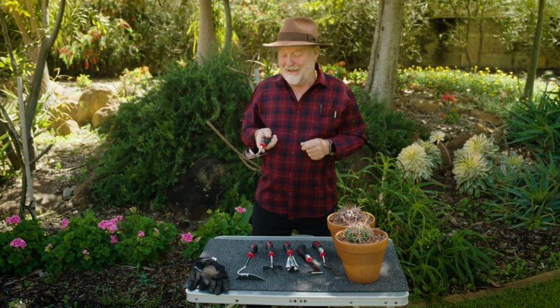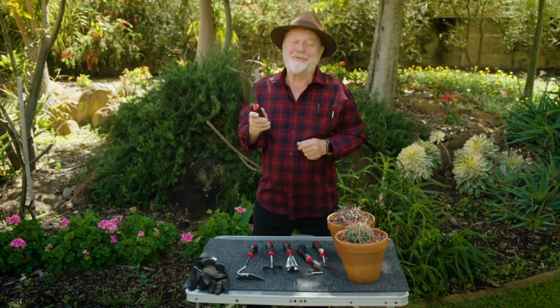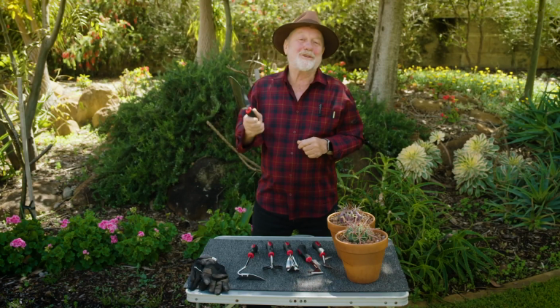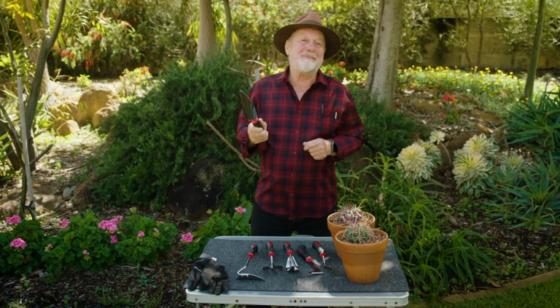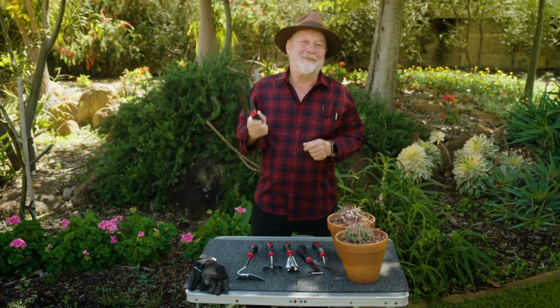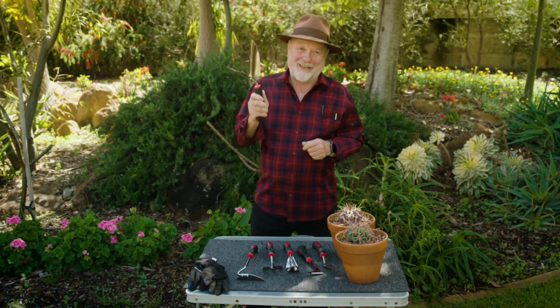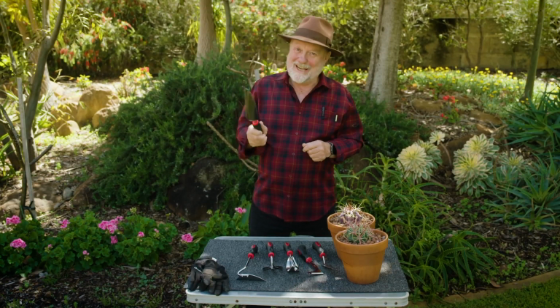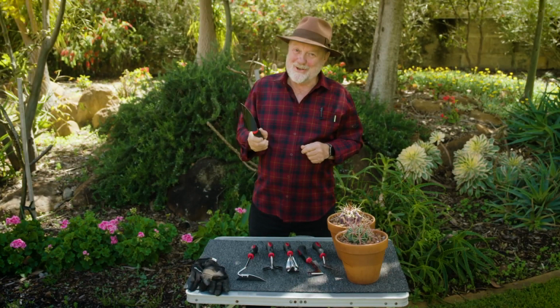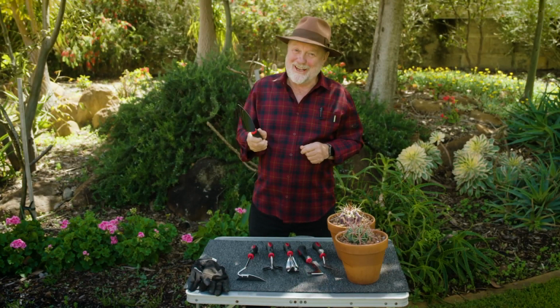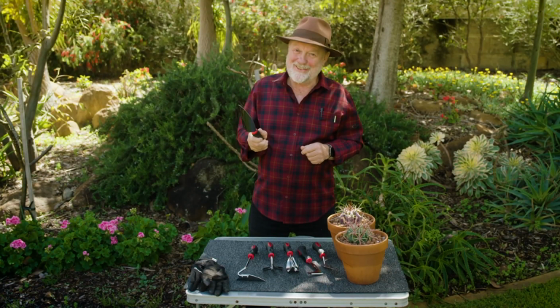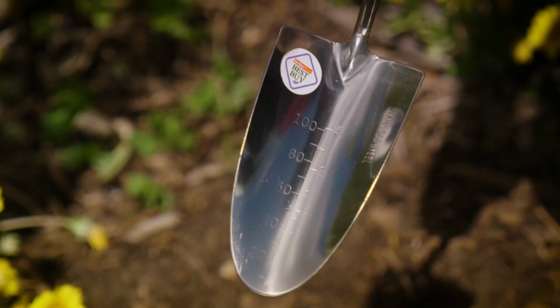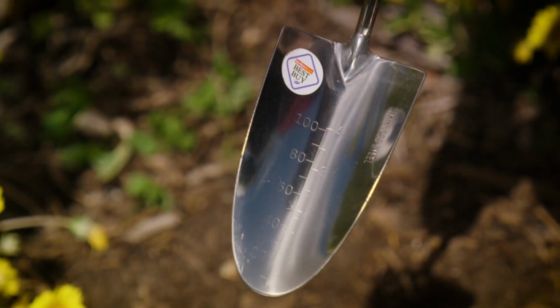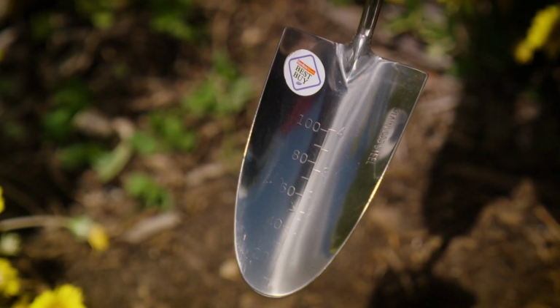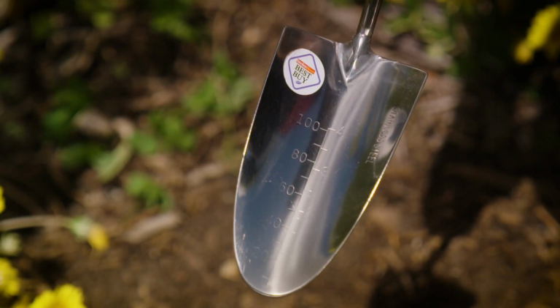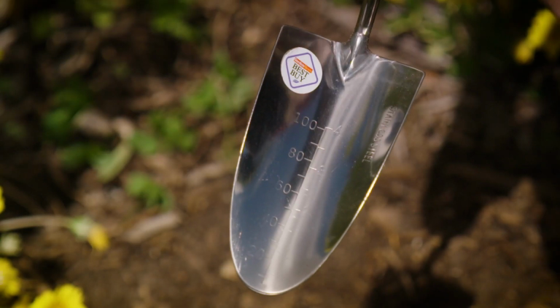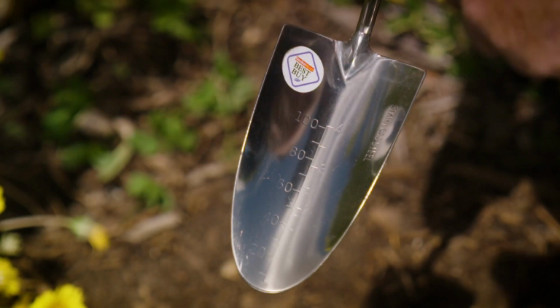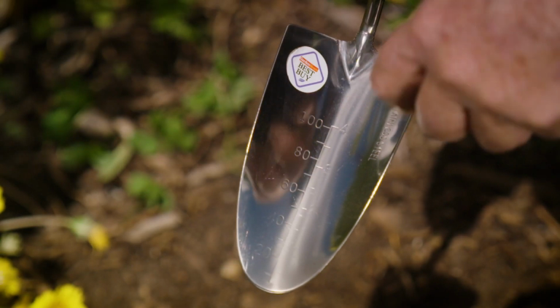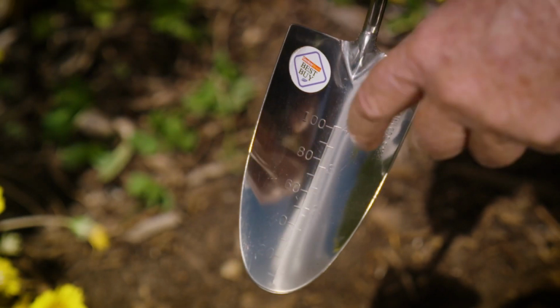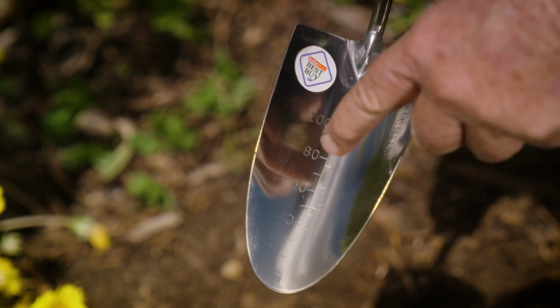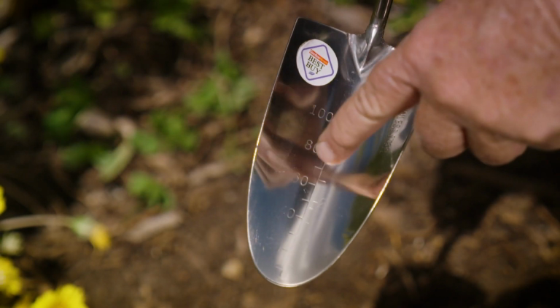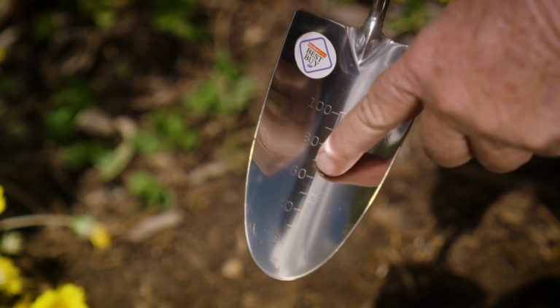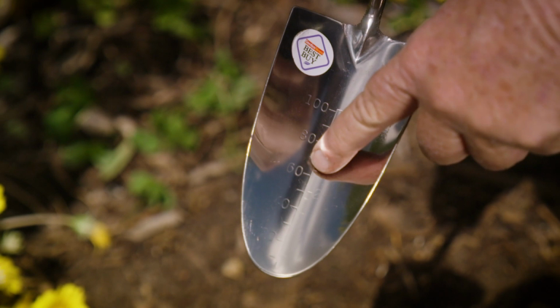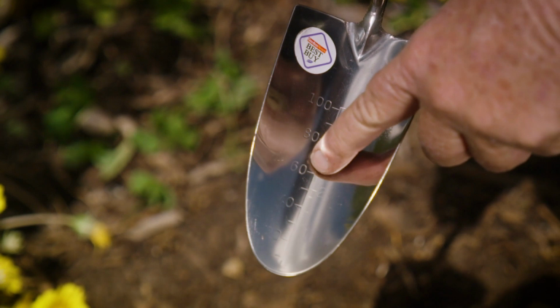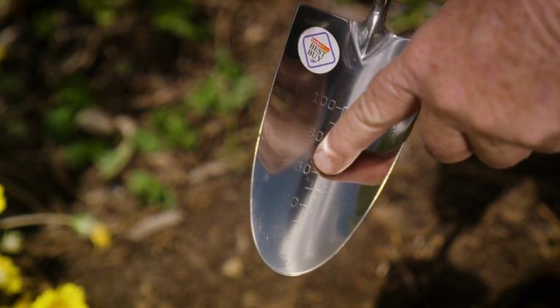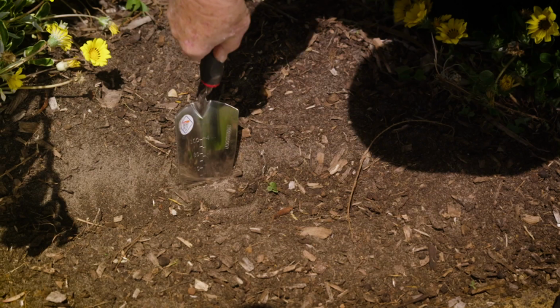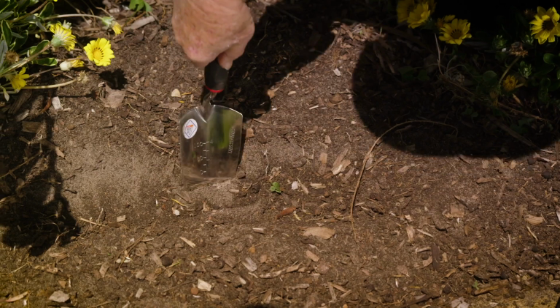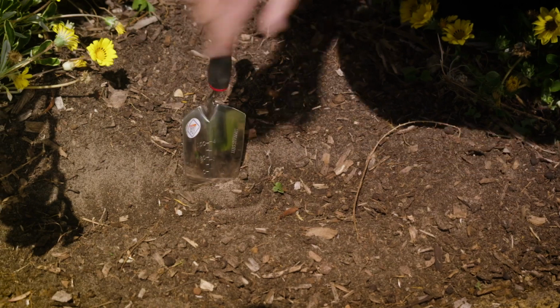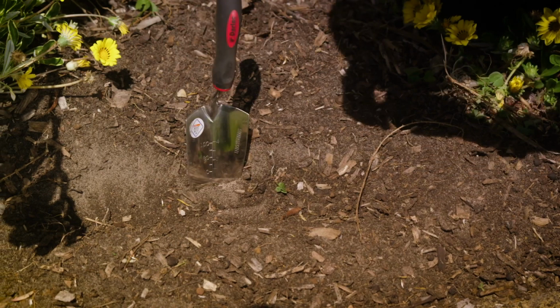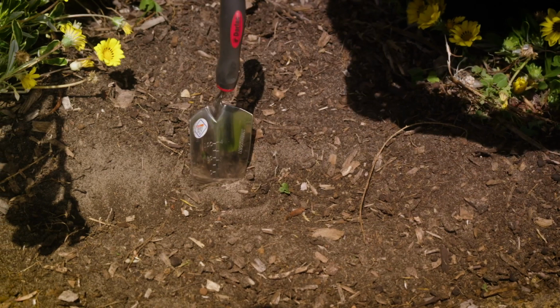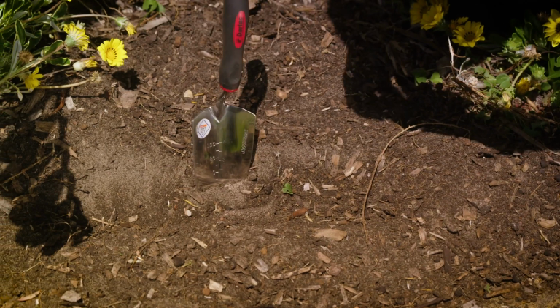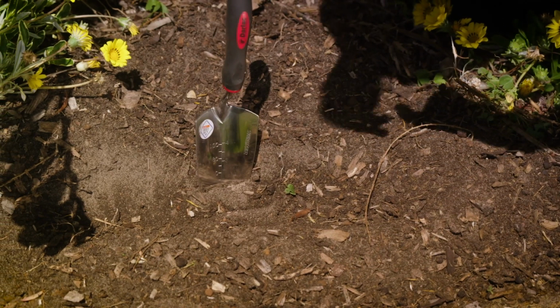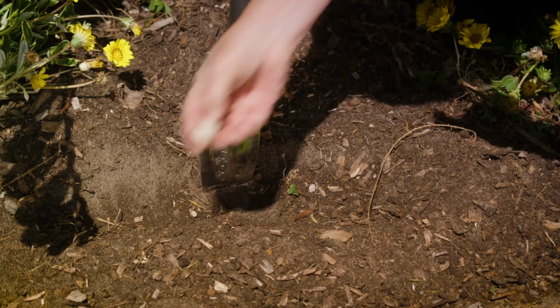First up, the garden trowel with inscribed depth measurements, which is ideal when planting bulbs.